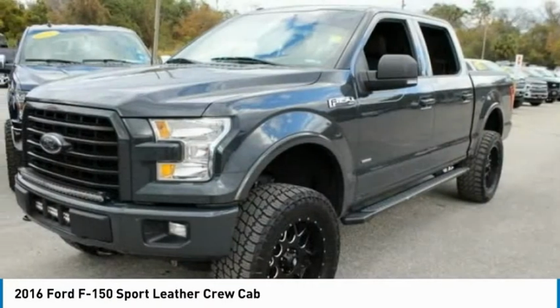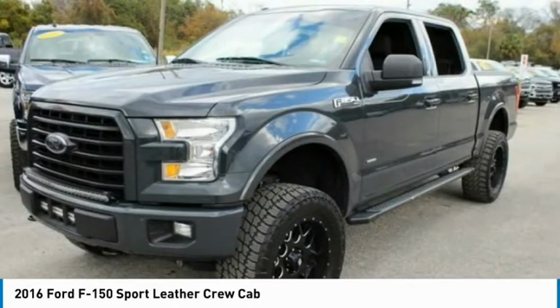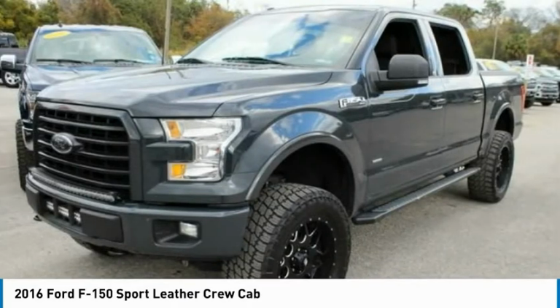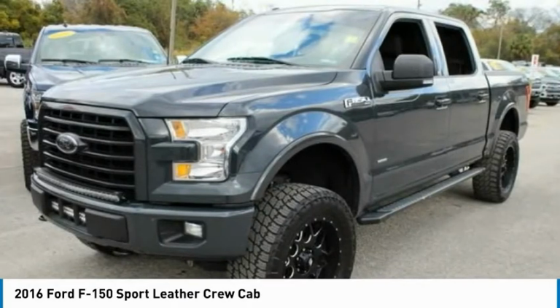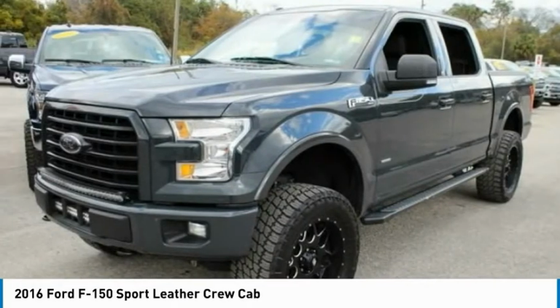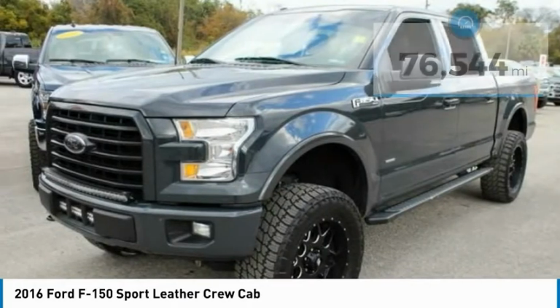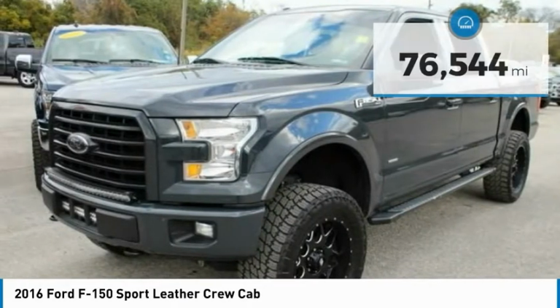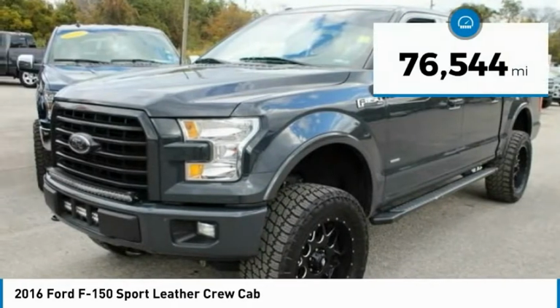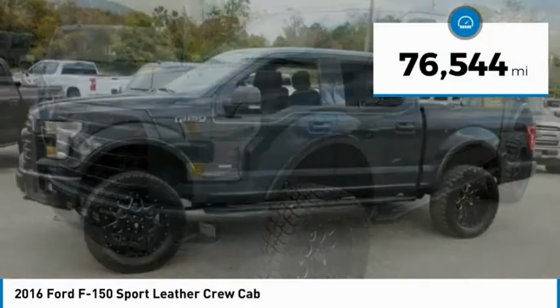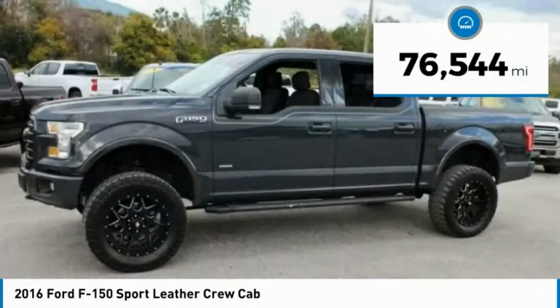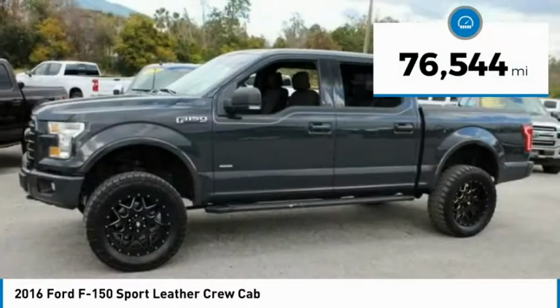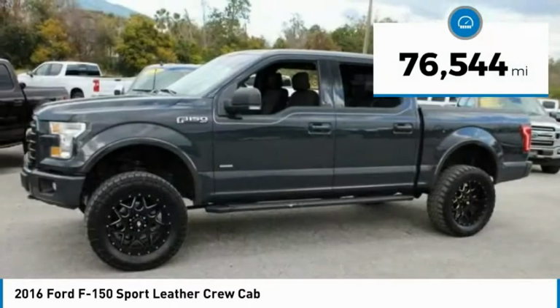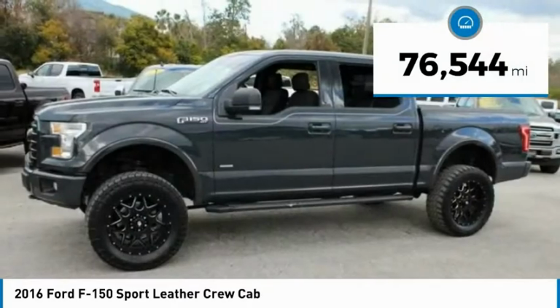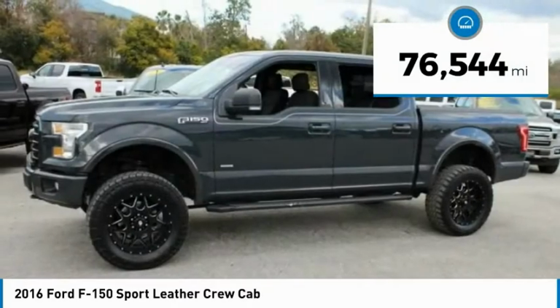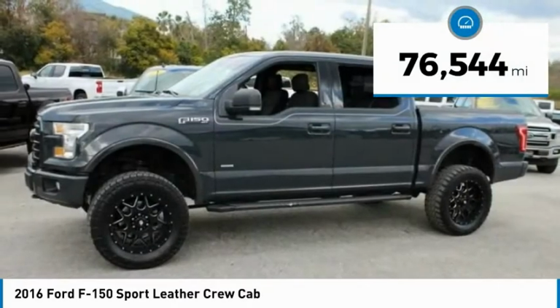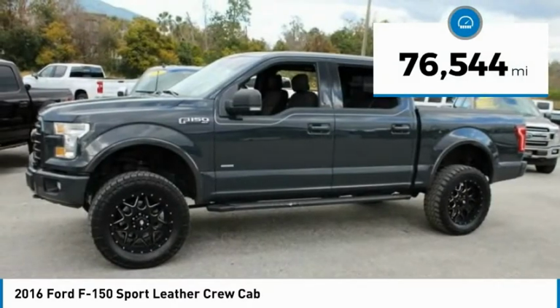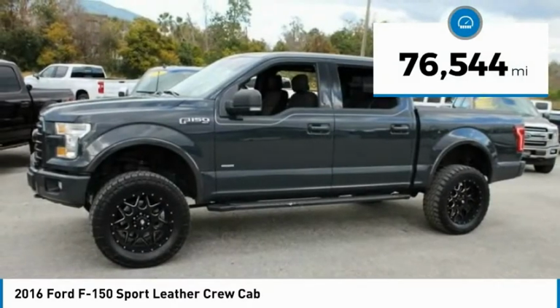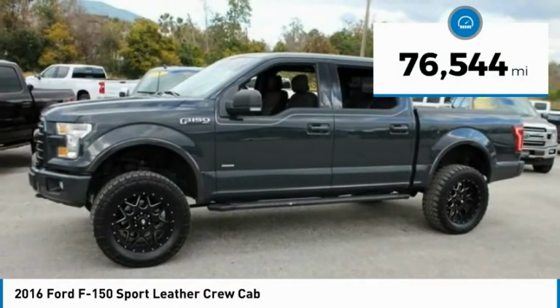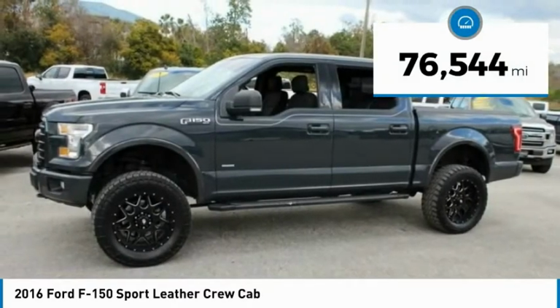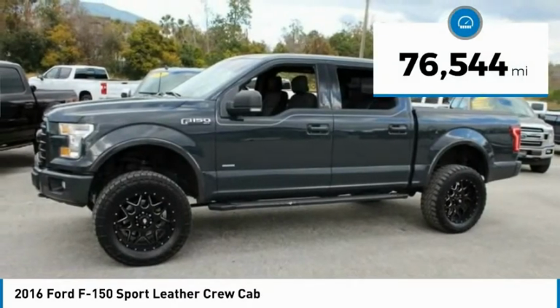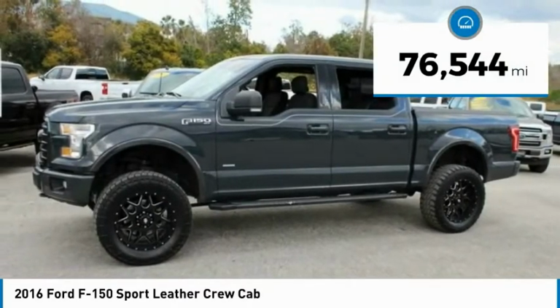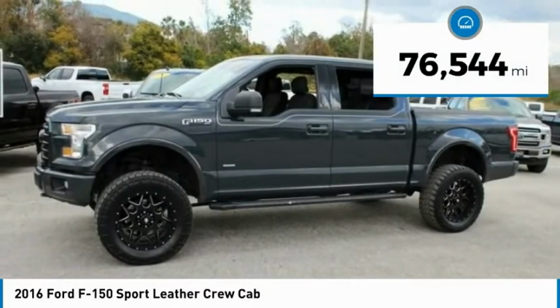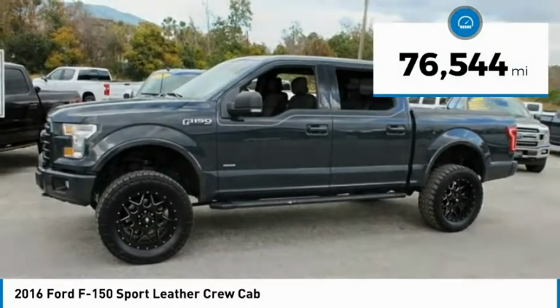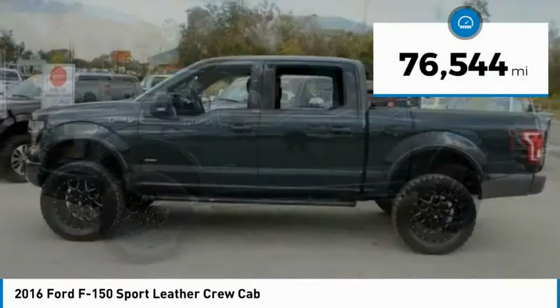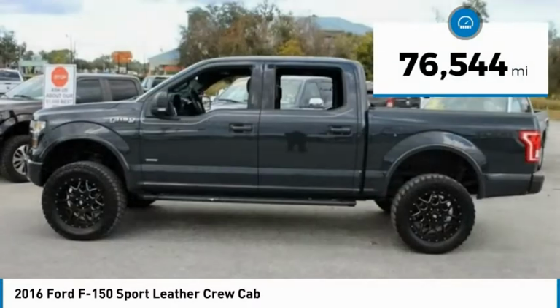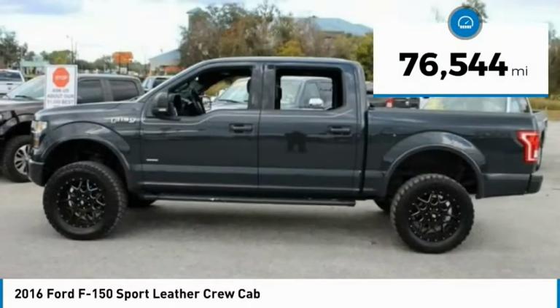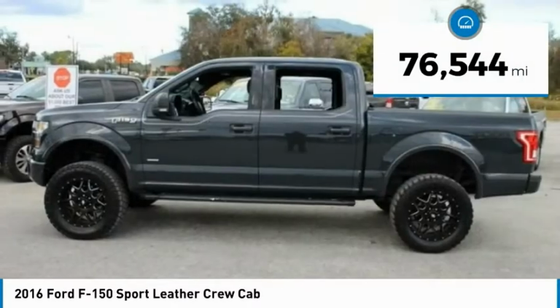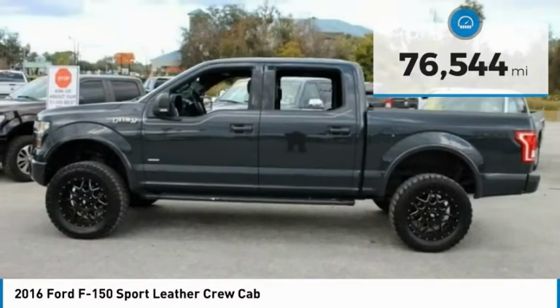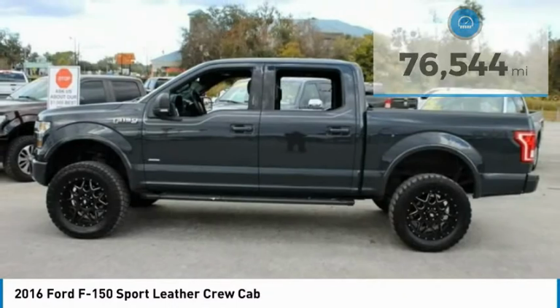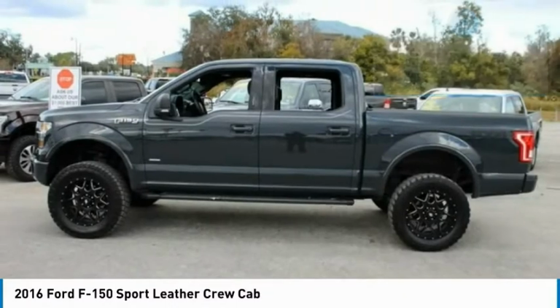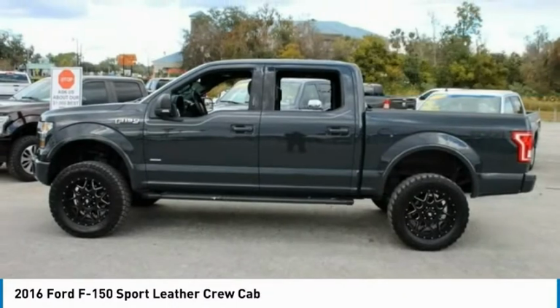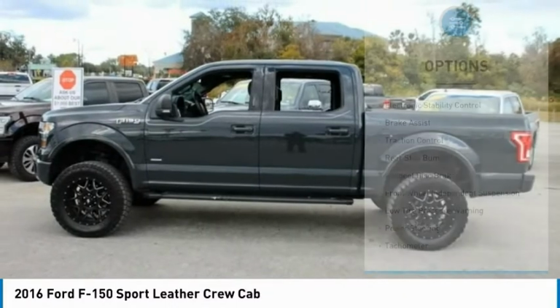No whining. This vehicle has less than 80,000 miles. Here are some of this vehicle's great options.